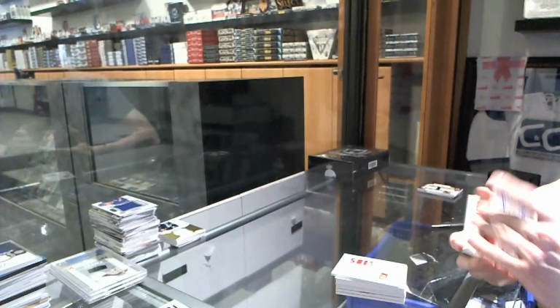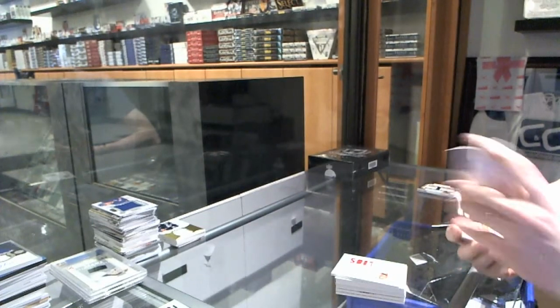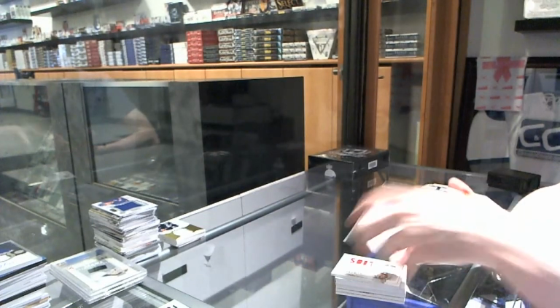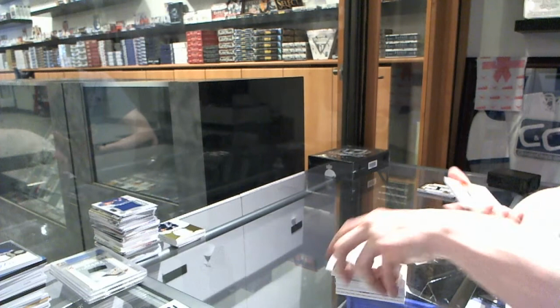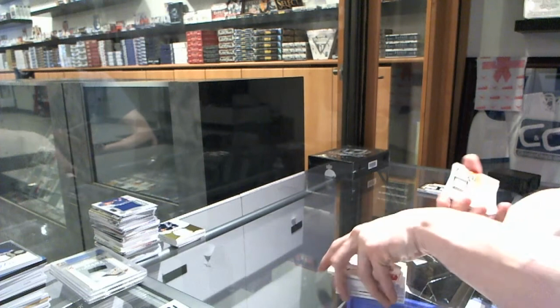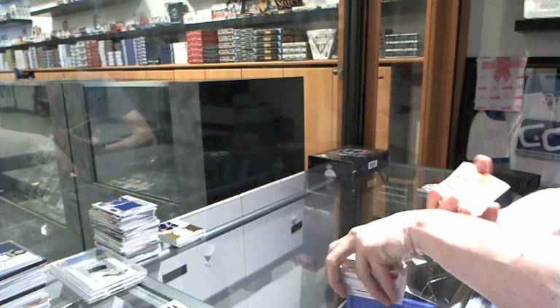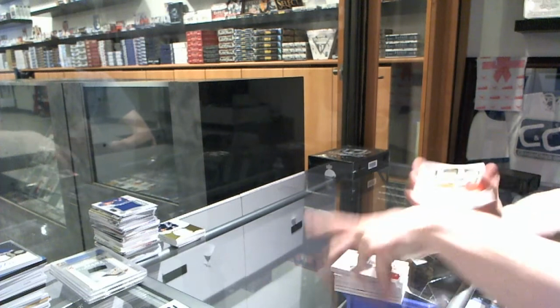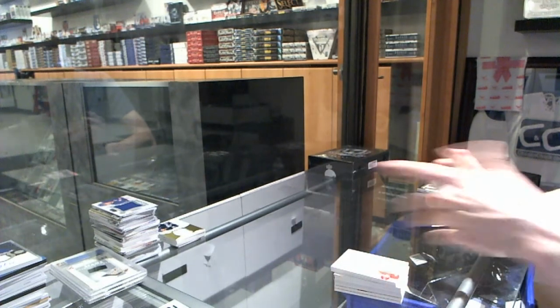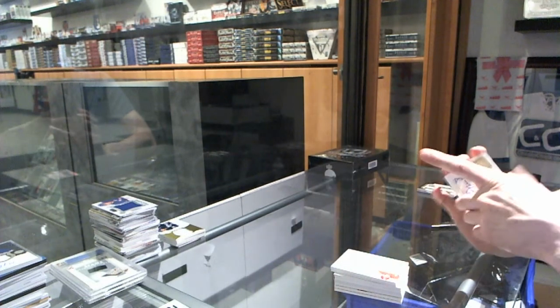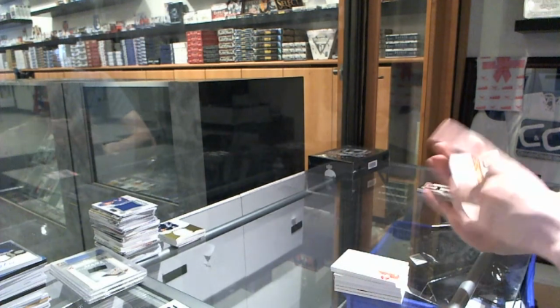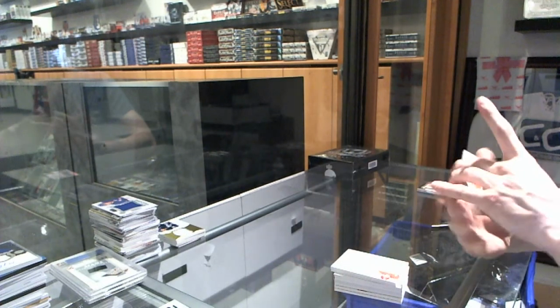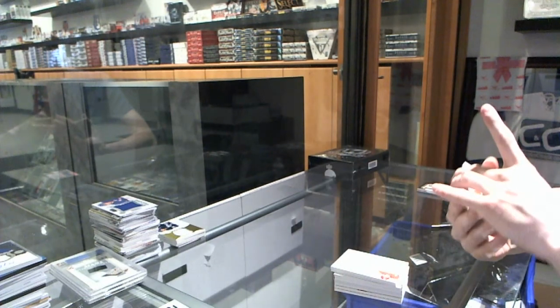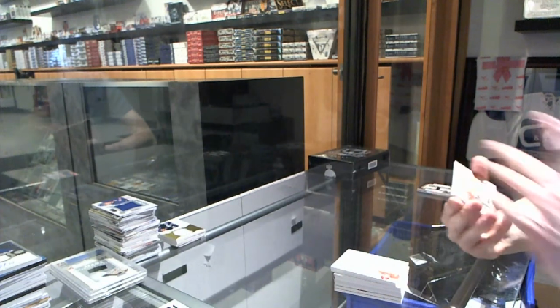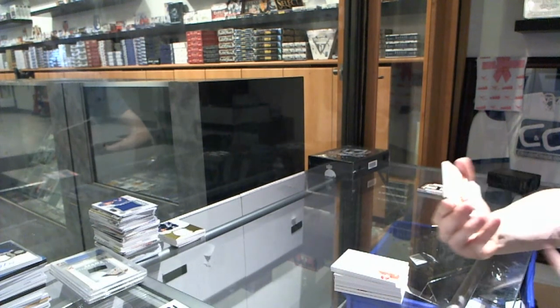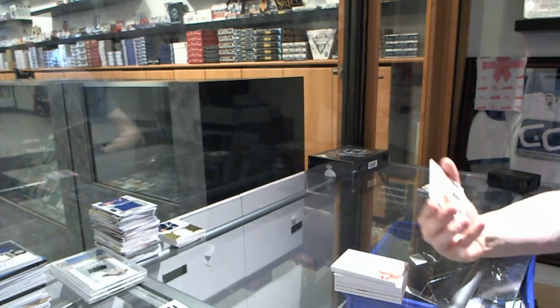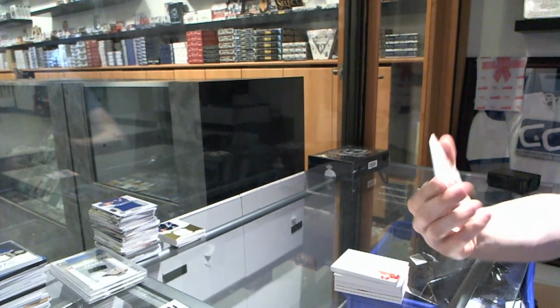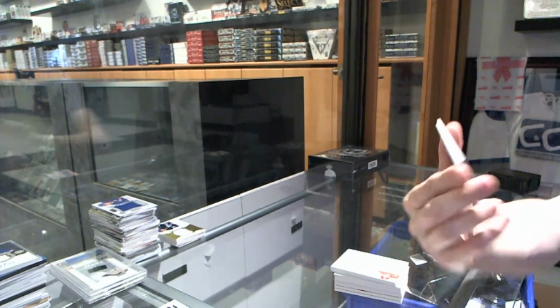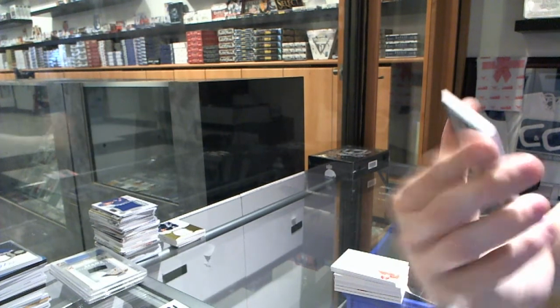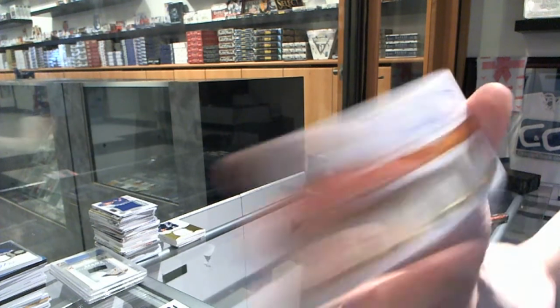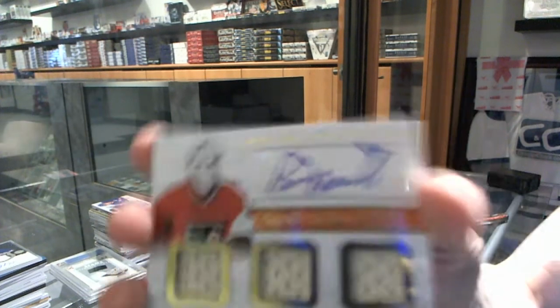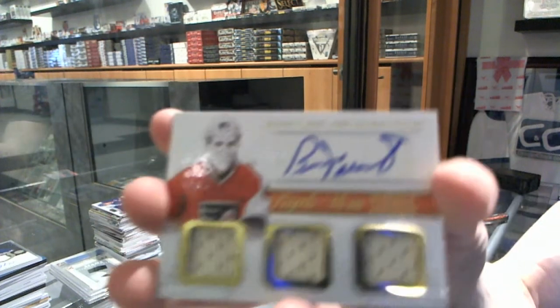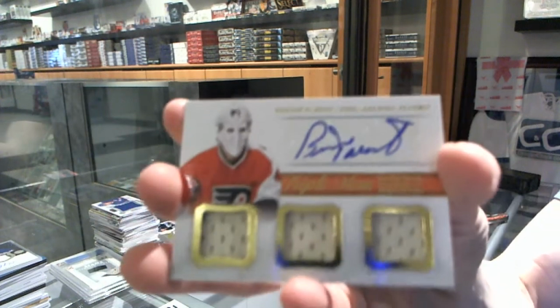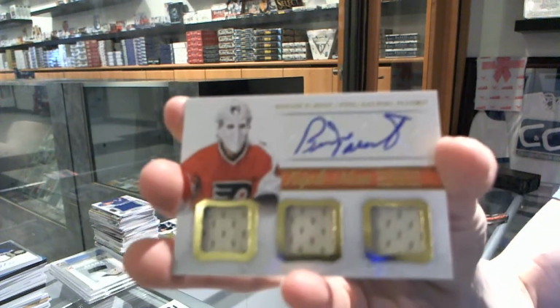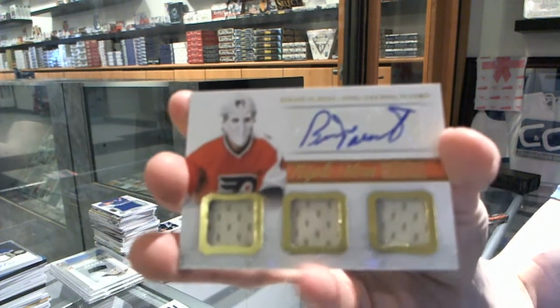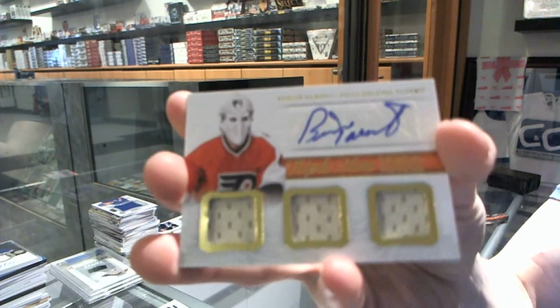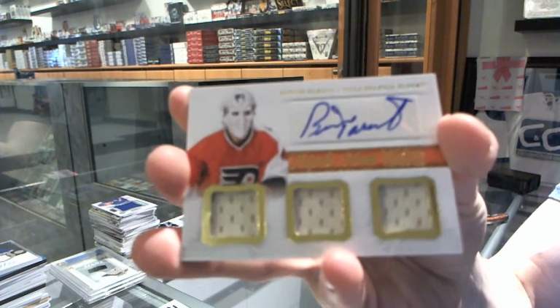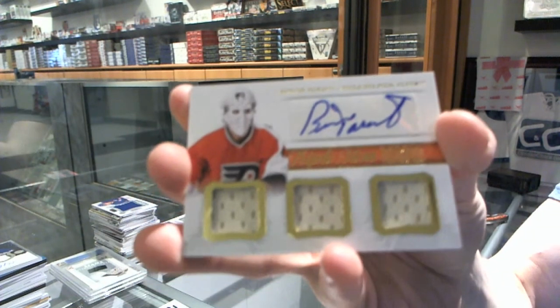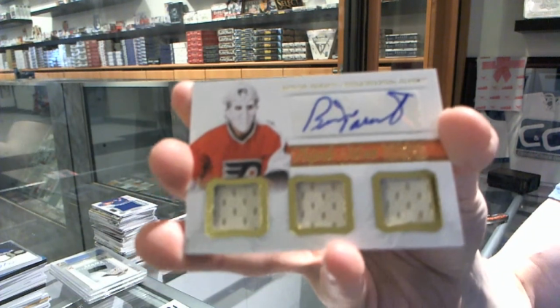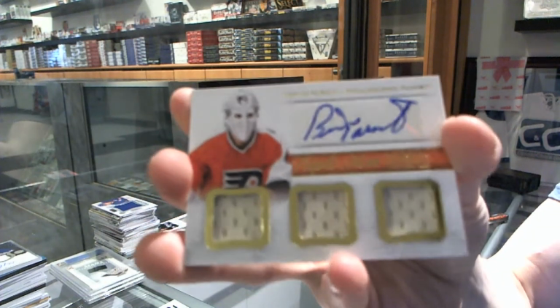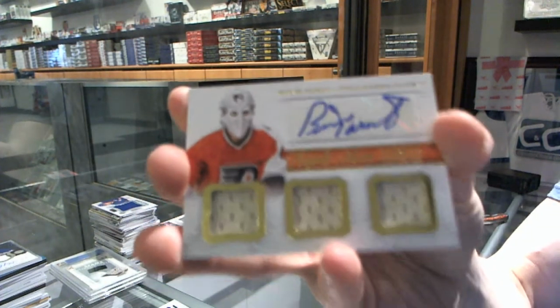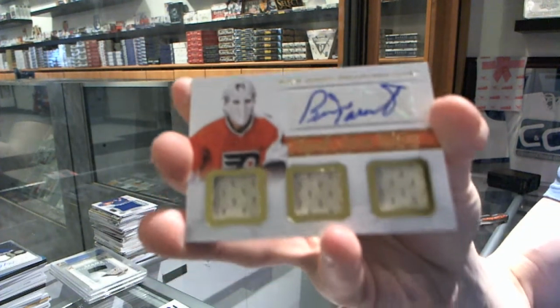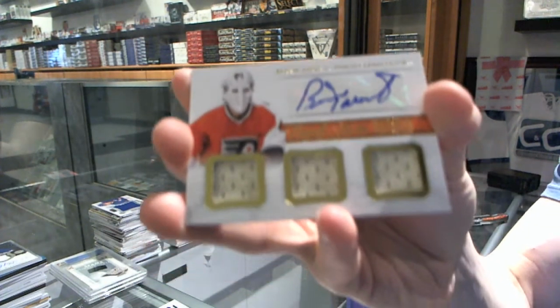We've got a triple jersey autograph for the Philadelphia Flyers, Bernie Perrant.